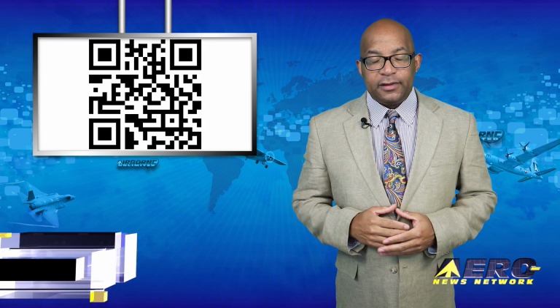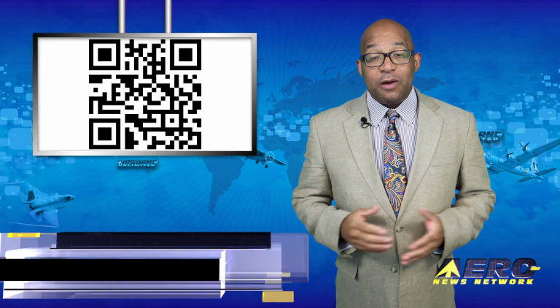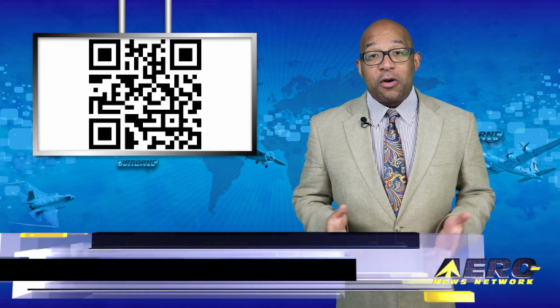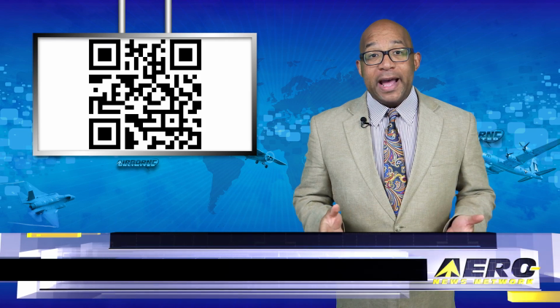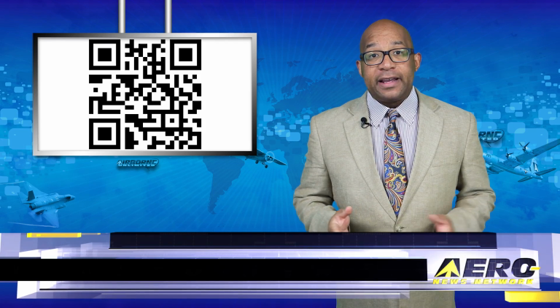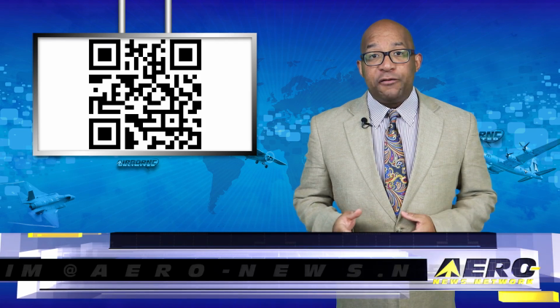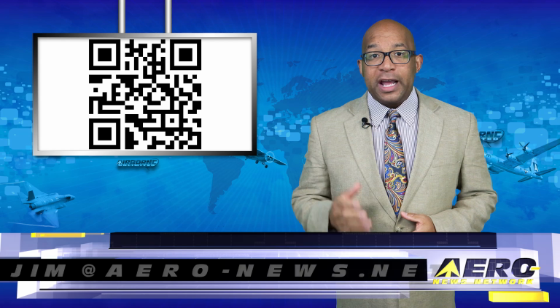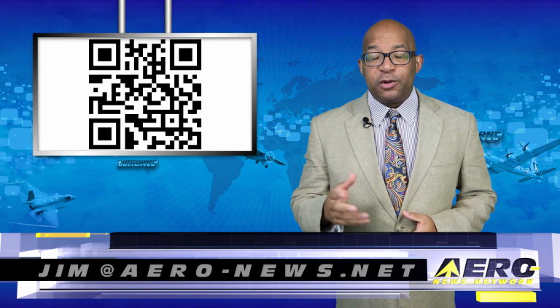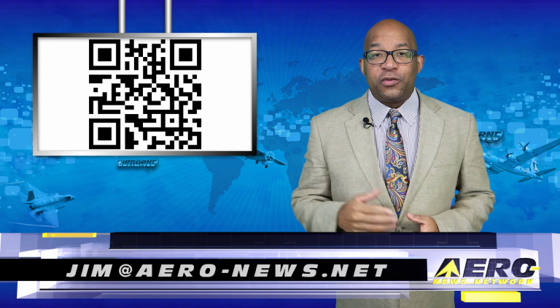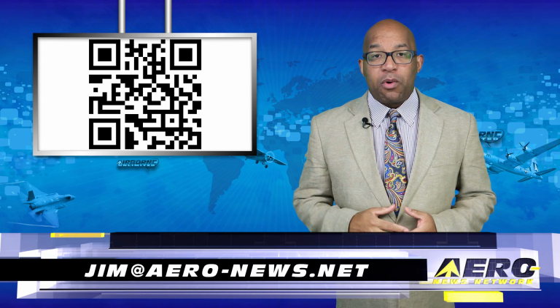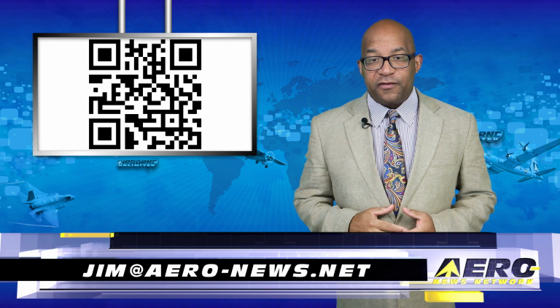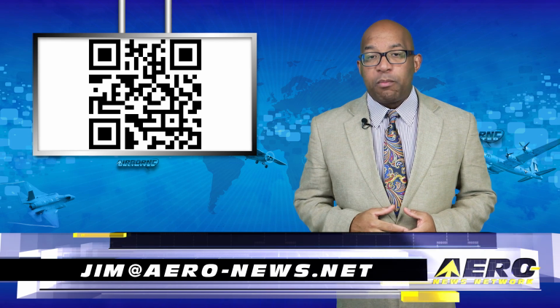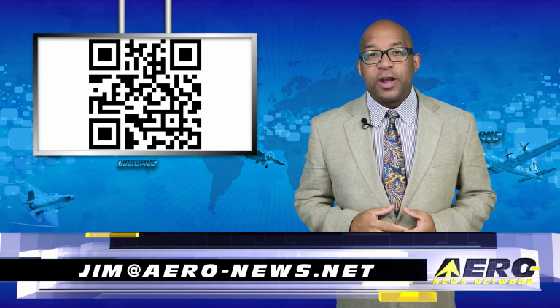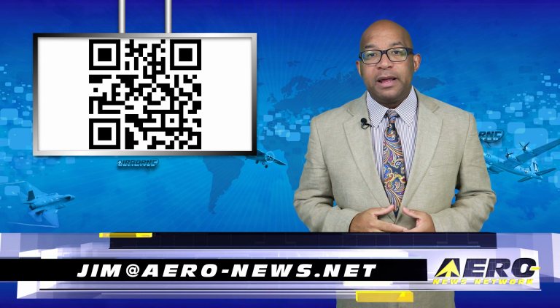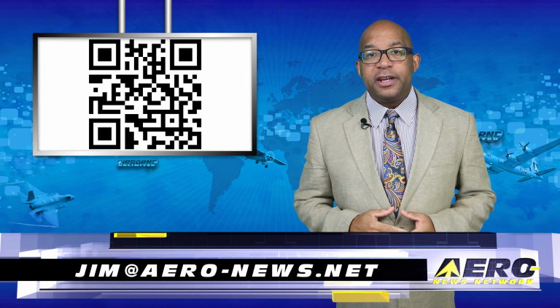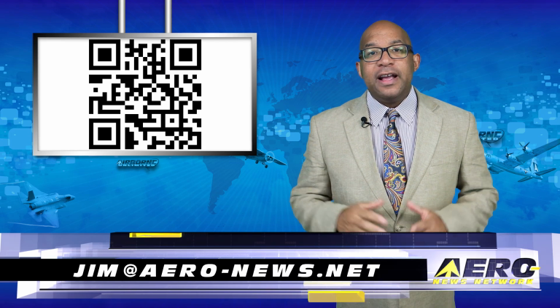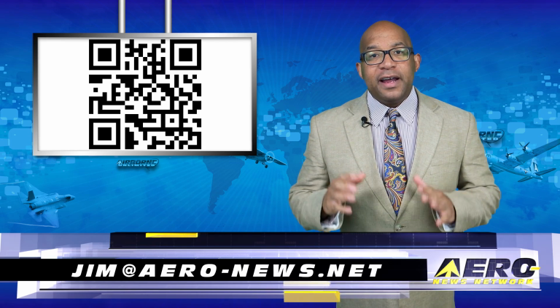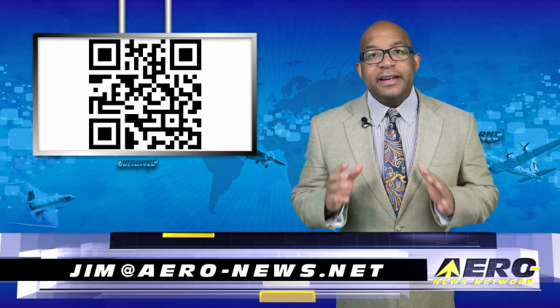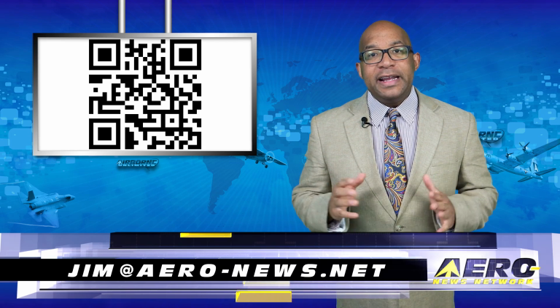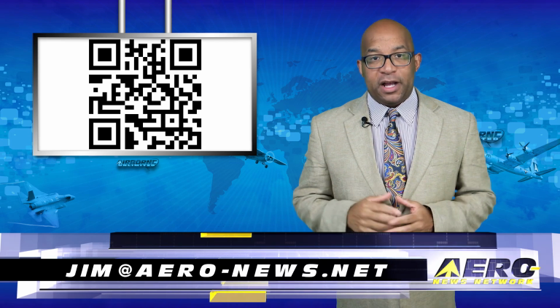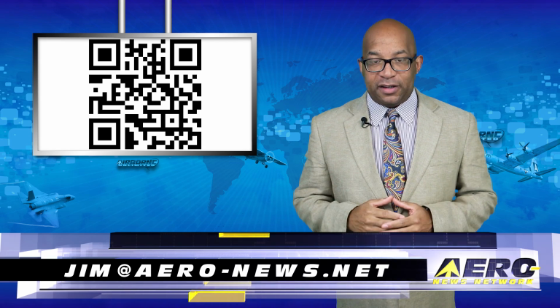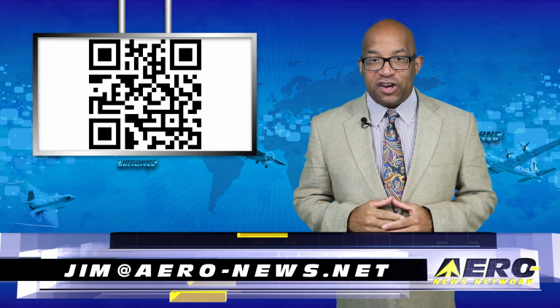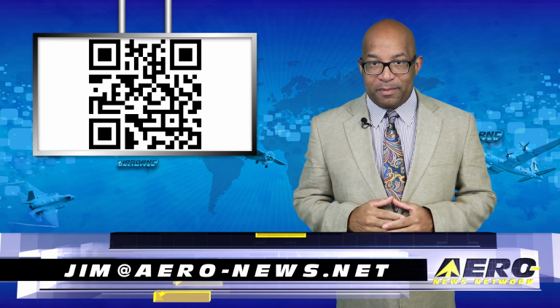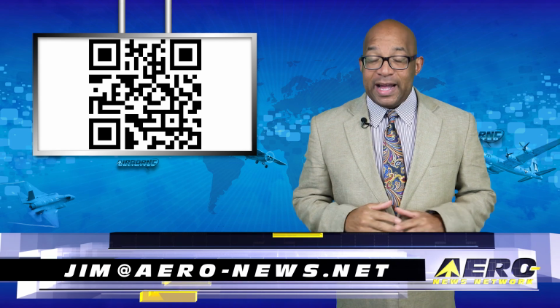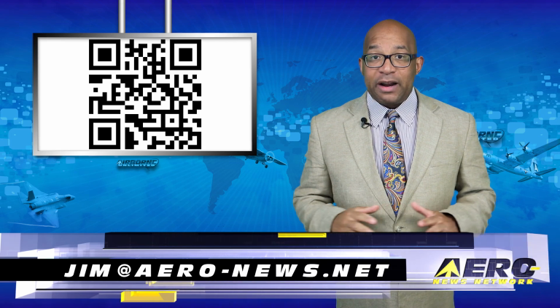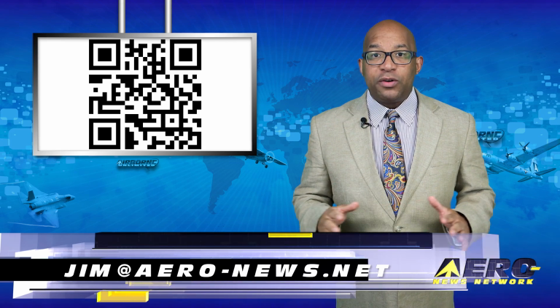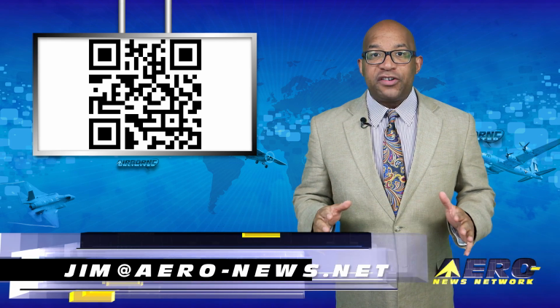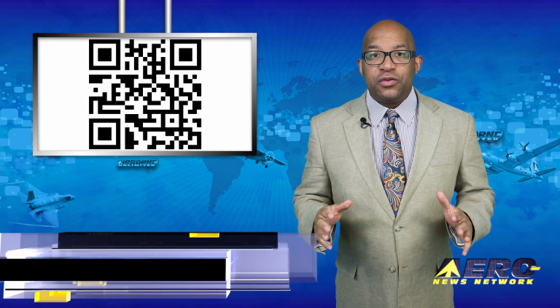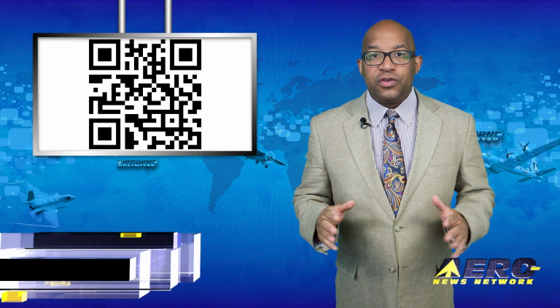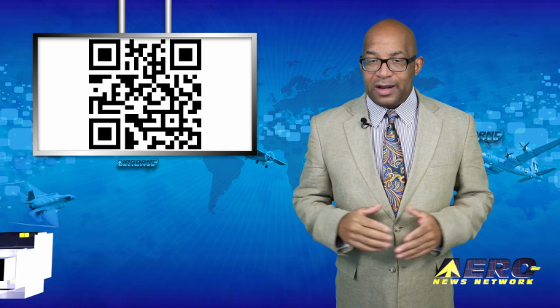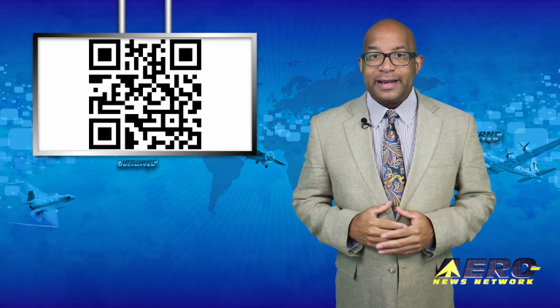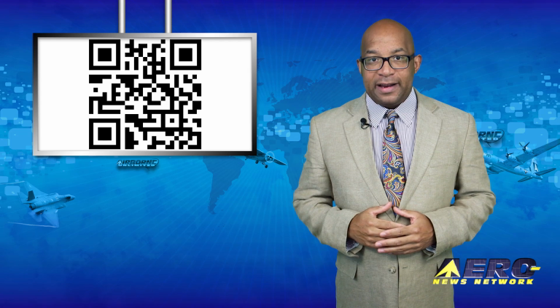Welcome back. If you'd like to be a supporter of Airborne Unlimited, send an email to Jim at errol-news.net.